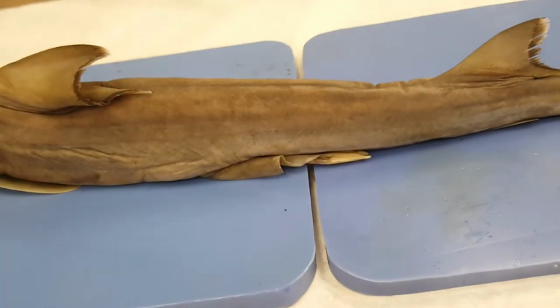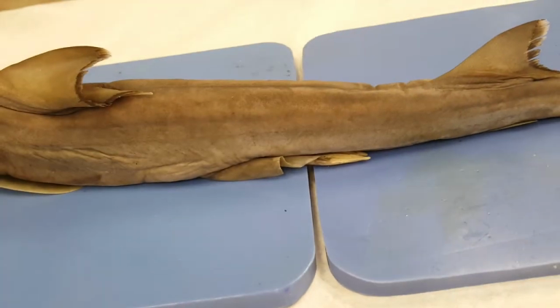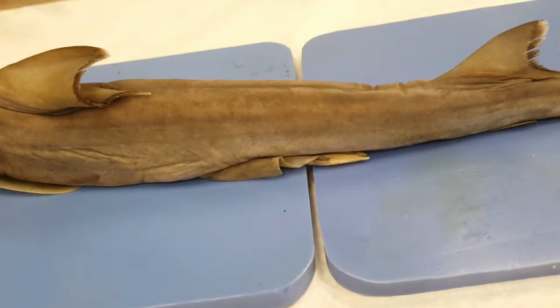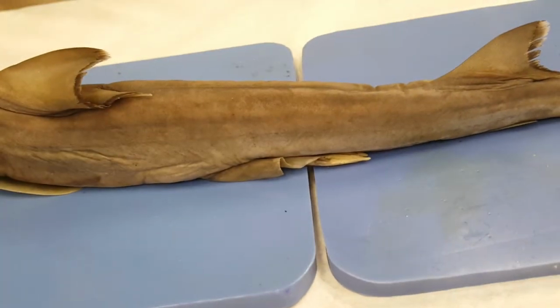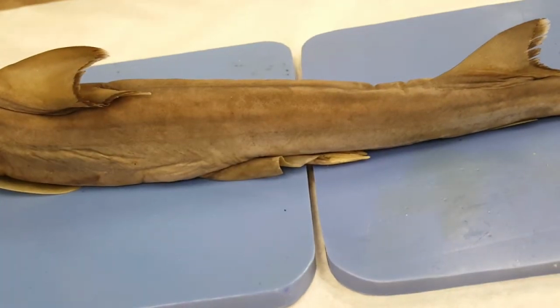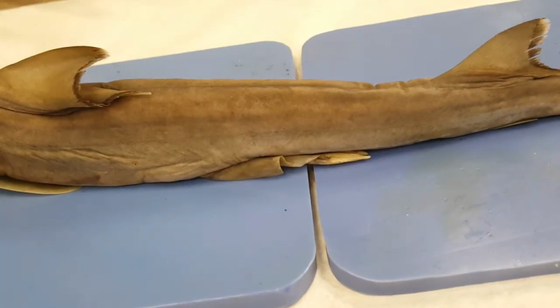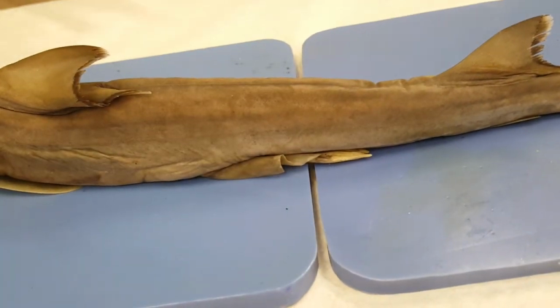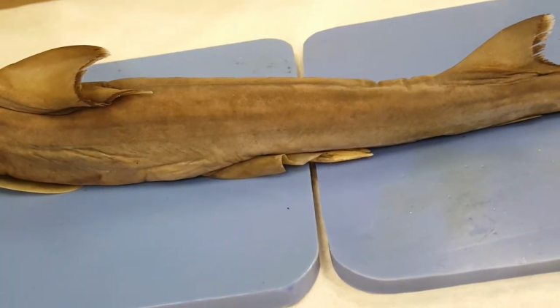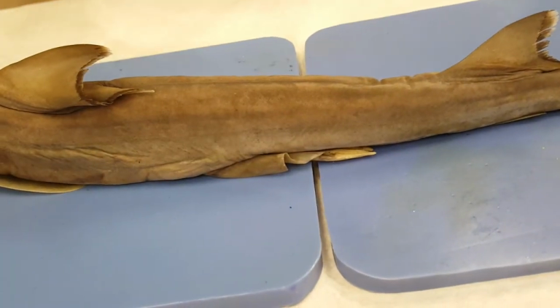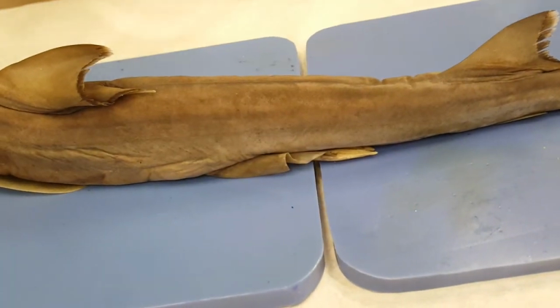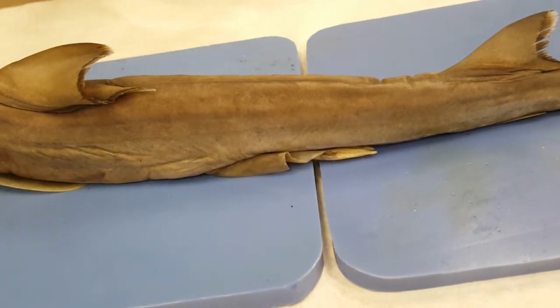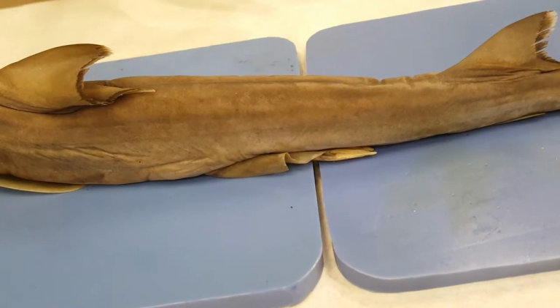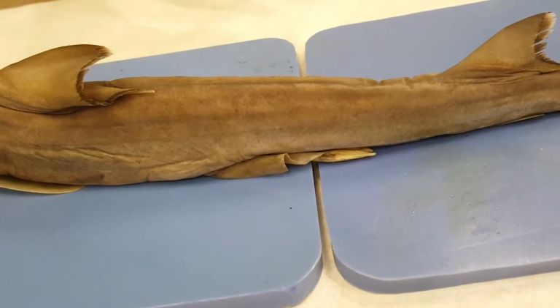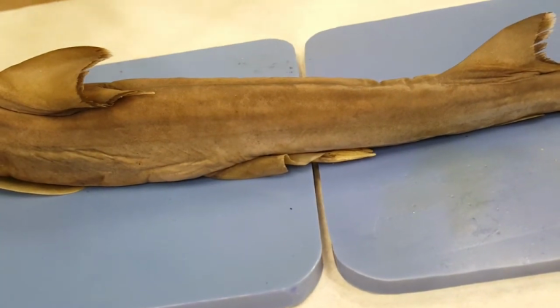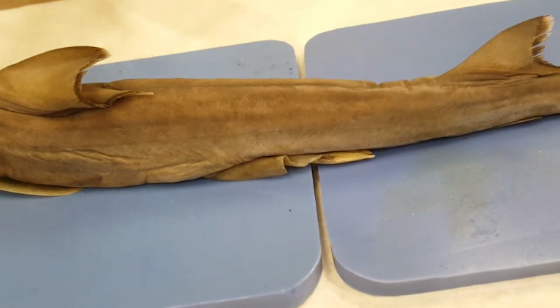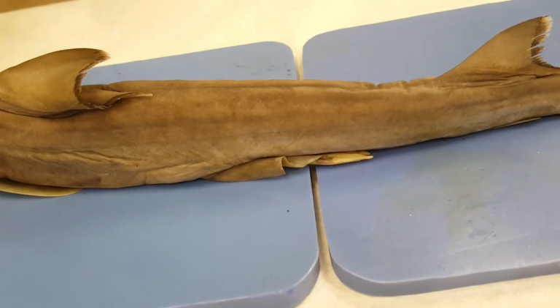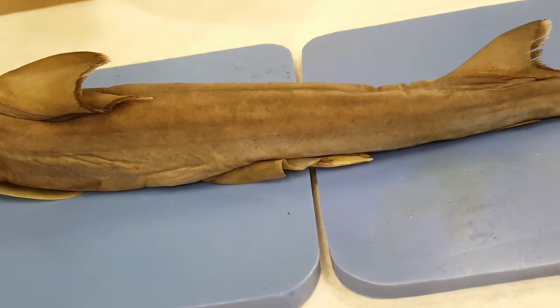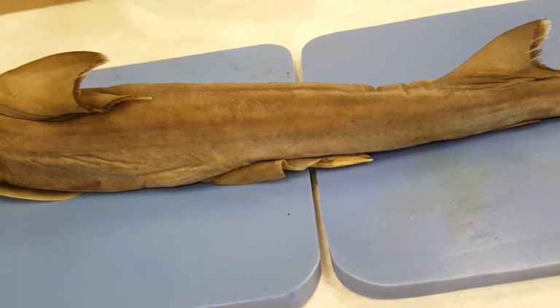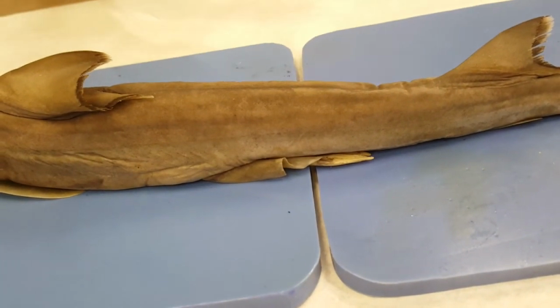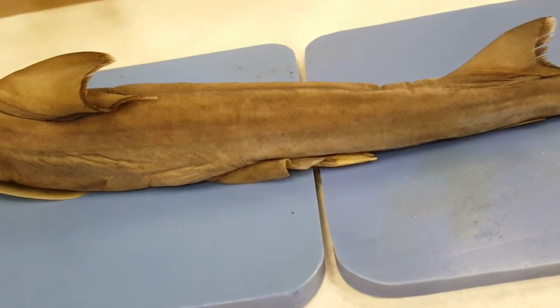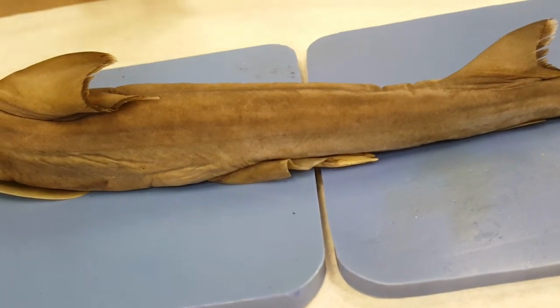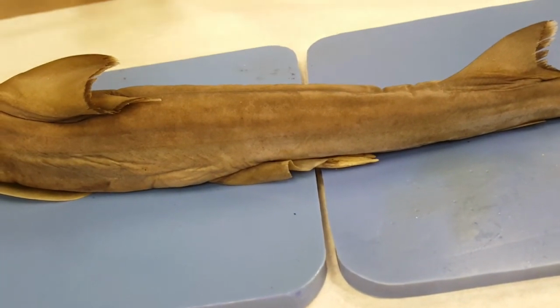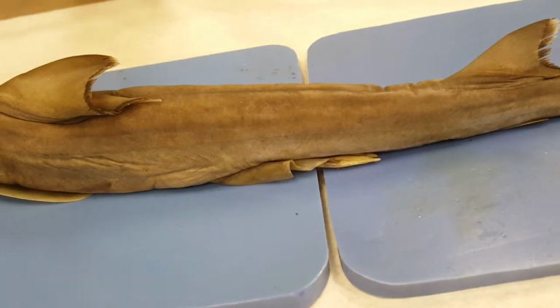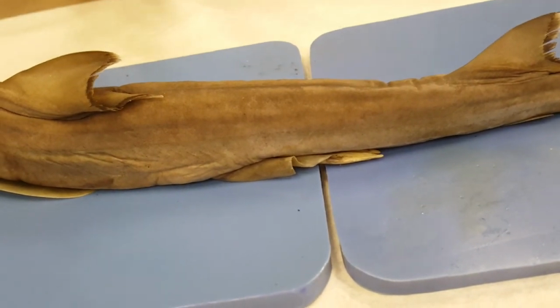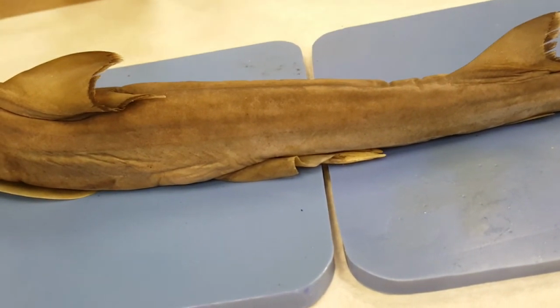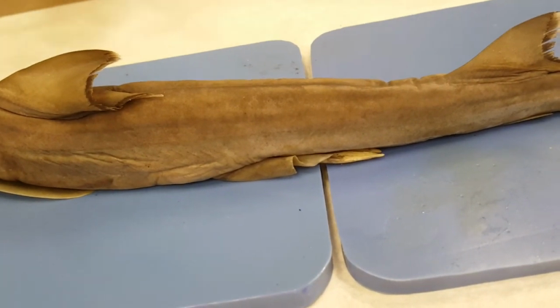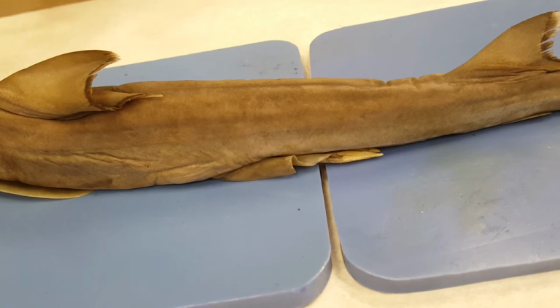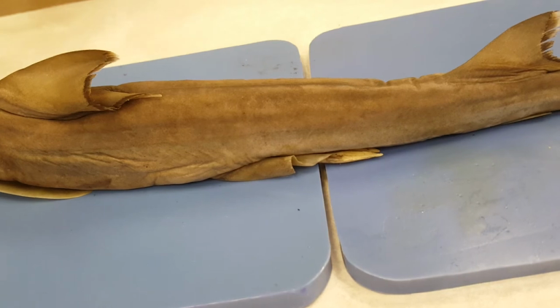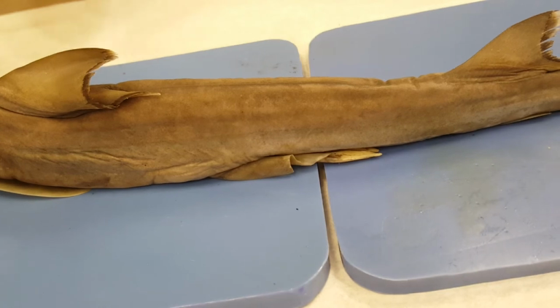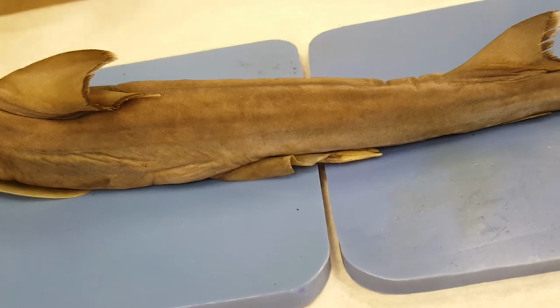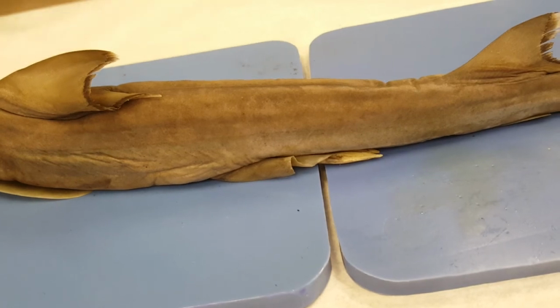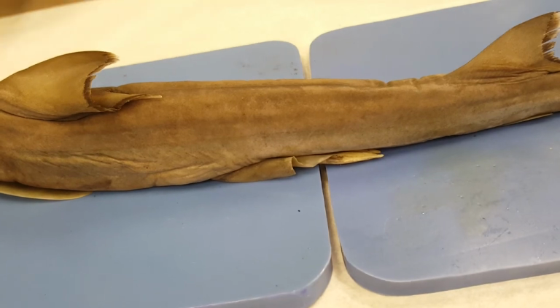That's basically our external anatomy of this shark. Look forward to the internal anatomy.